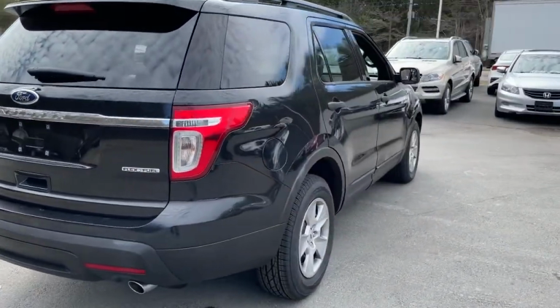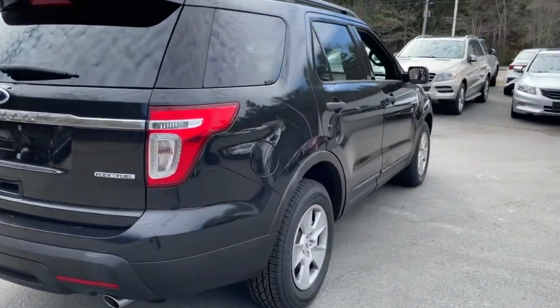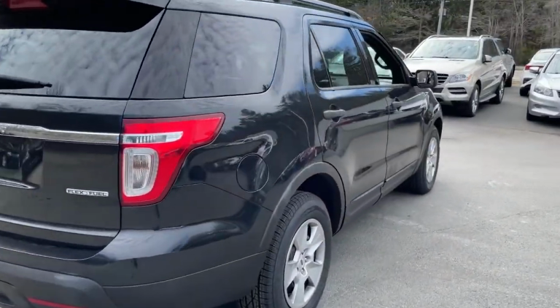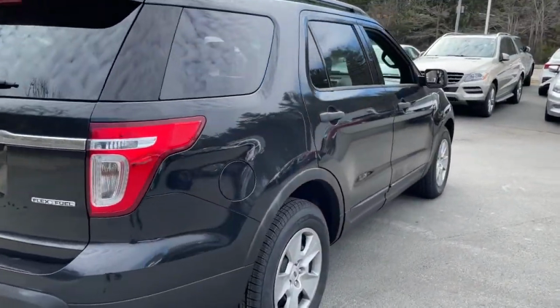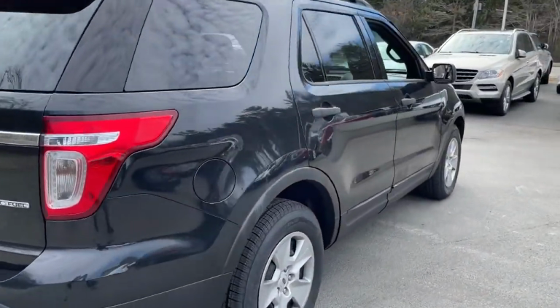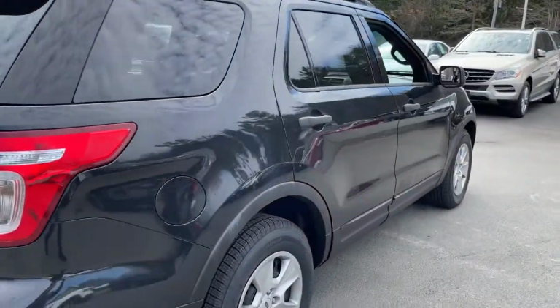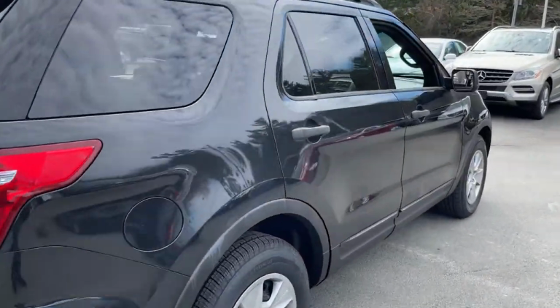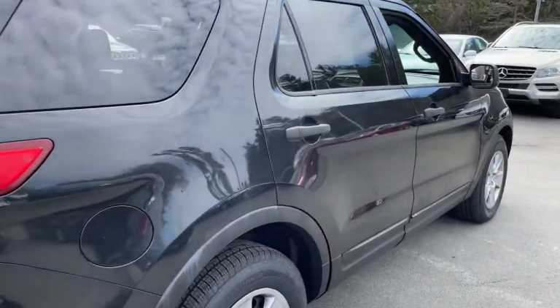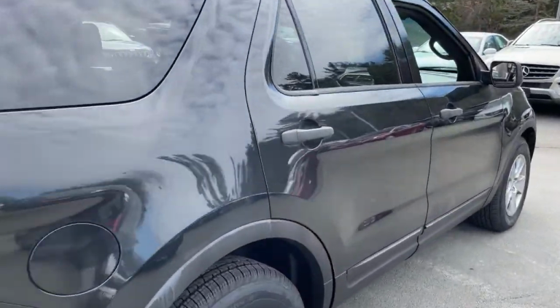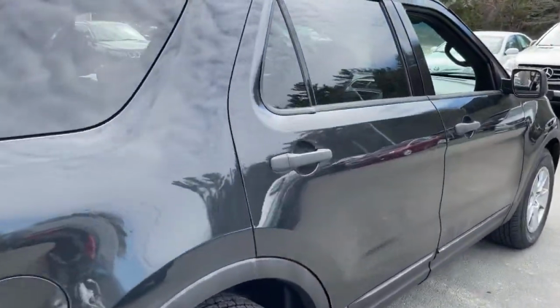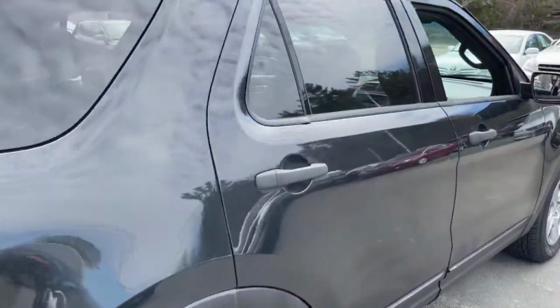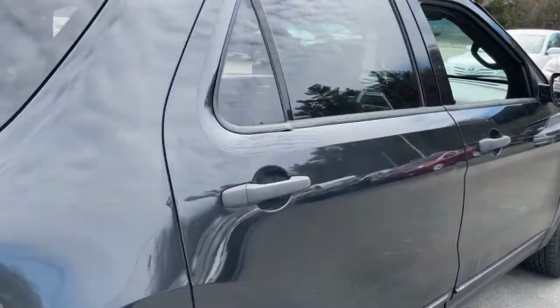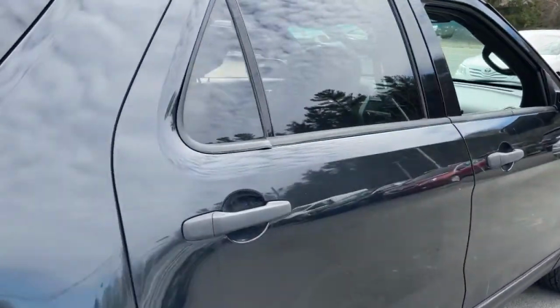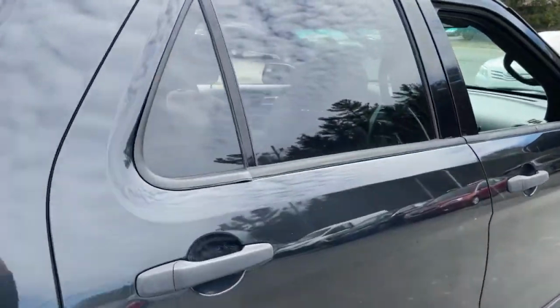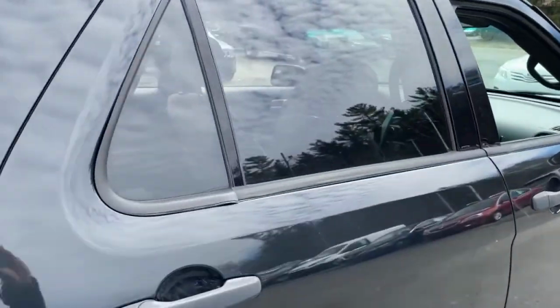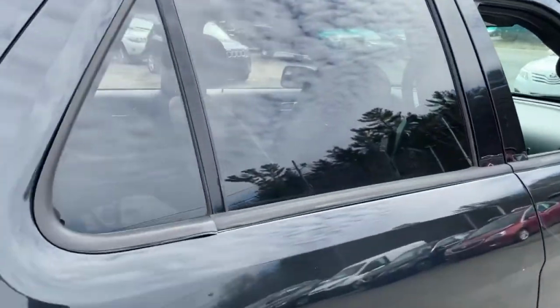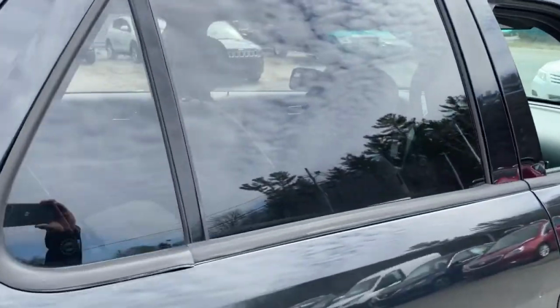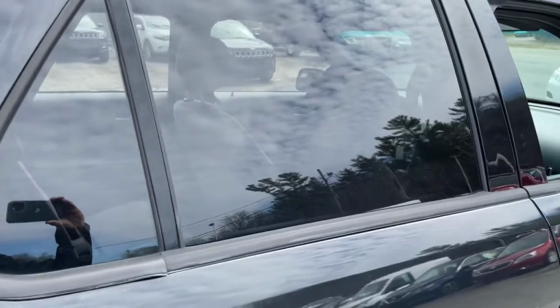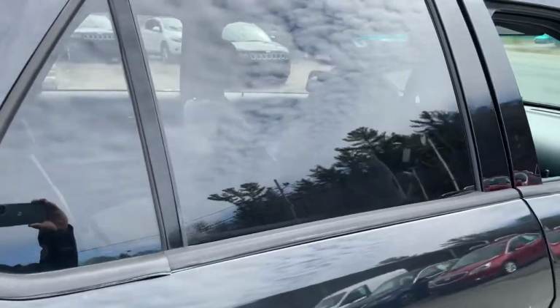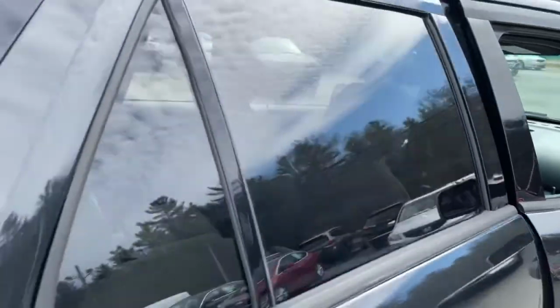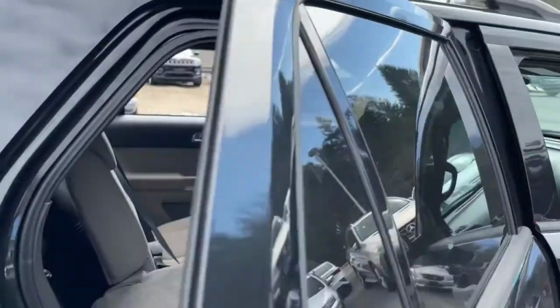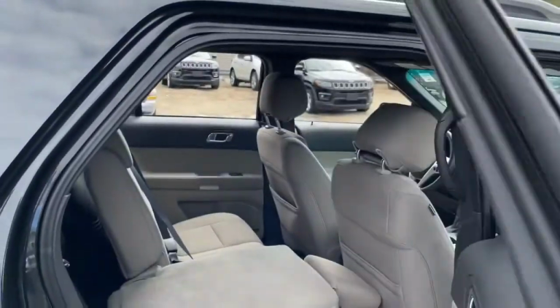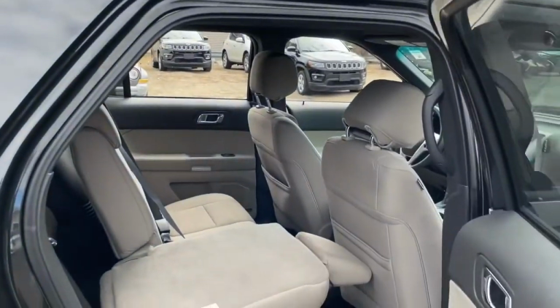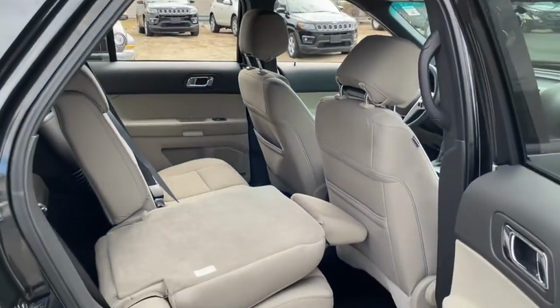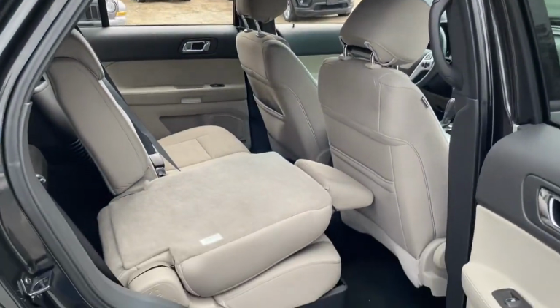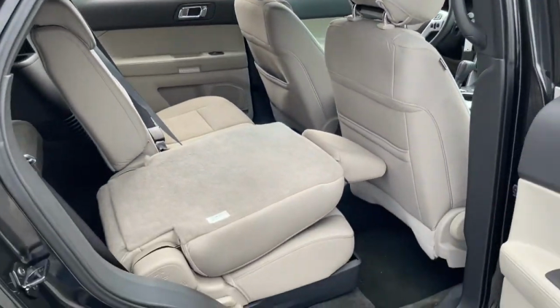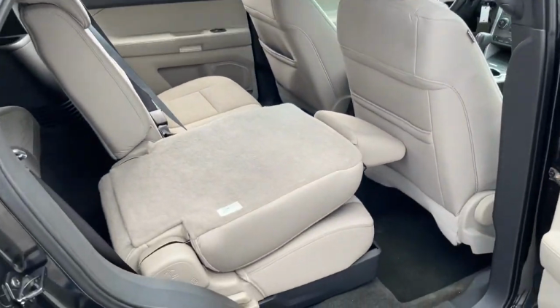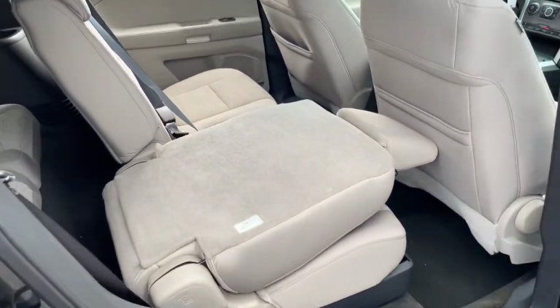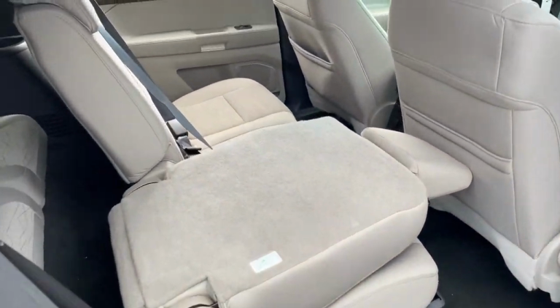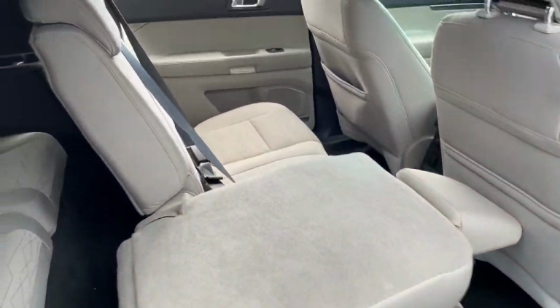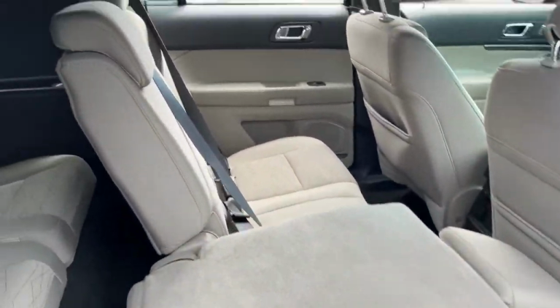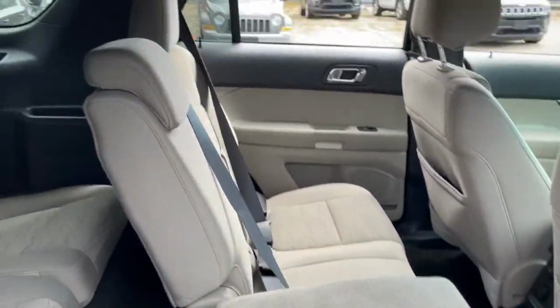Treat yourself to a test drive today. Our friendly staff will give you an outstanding customer experience.